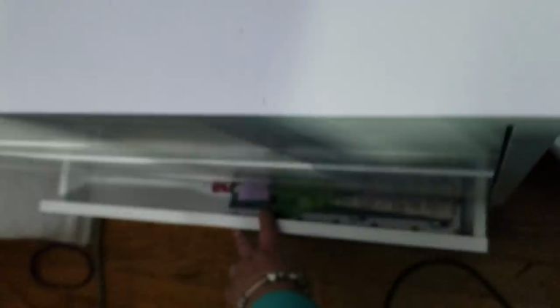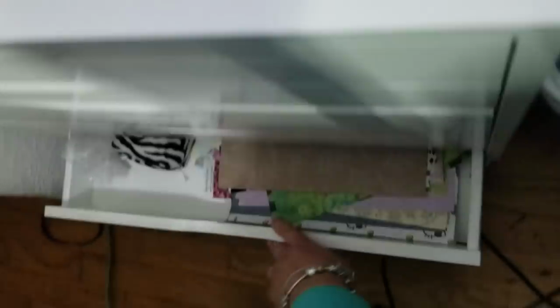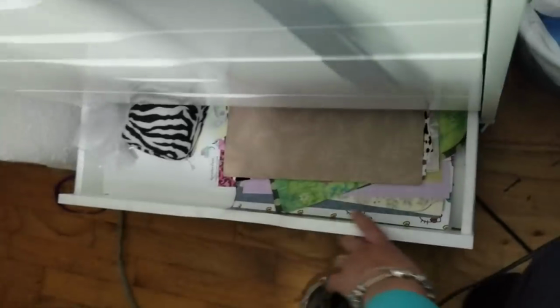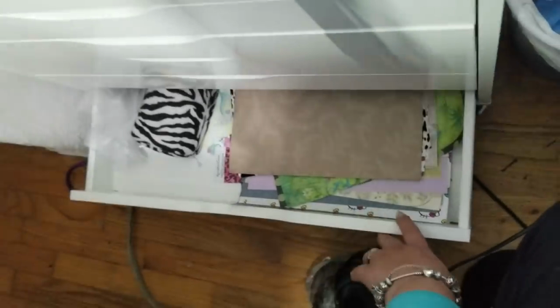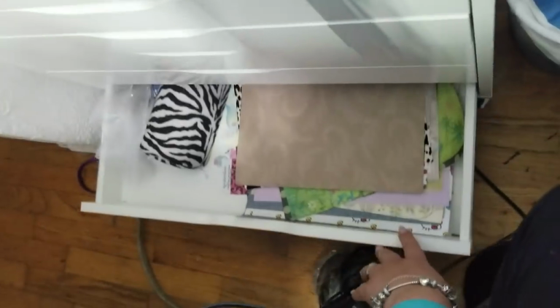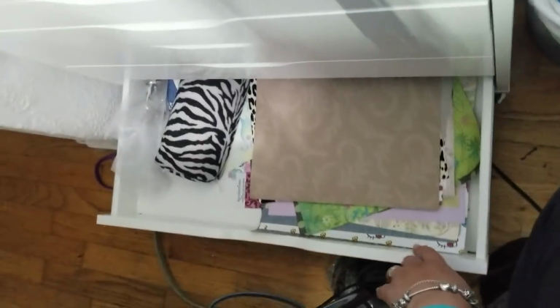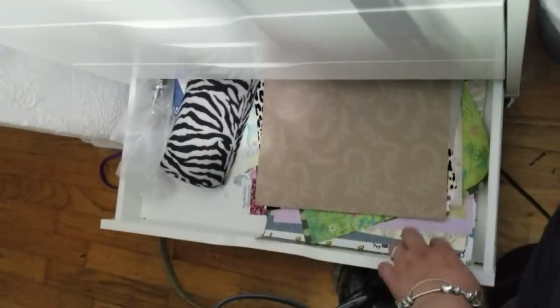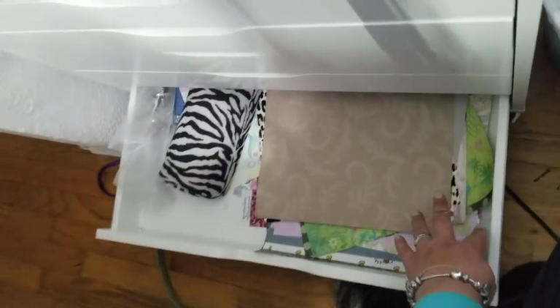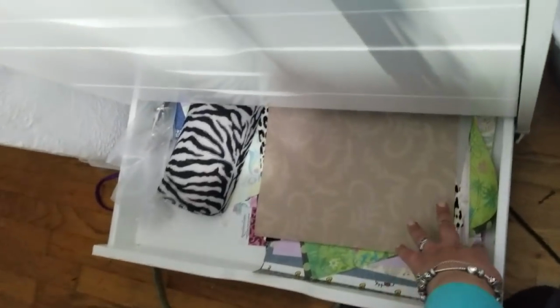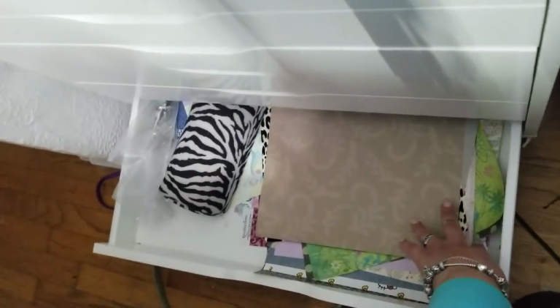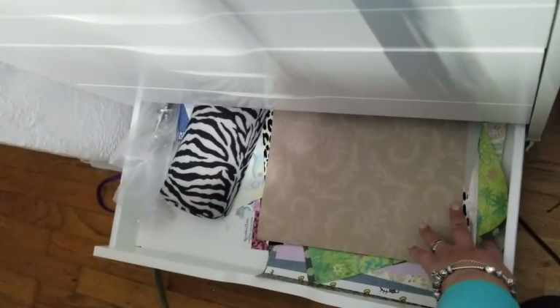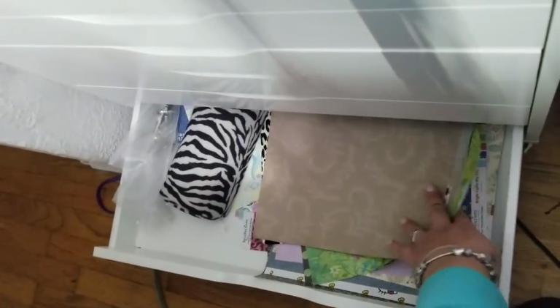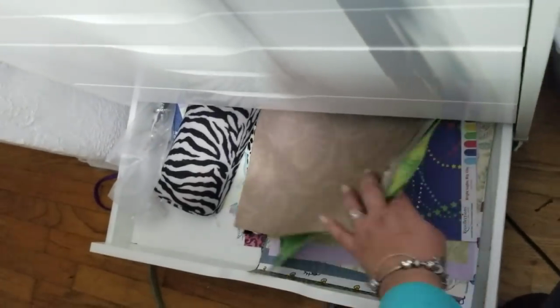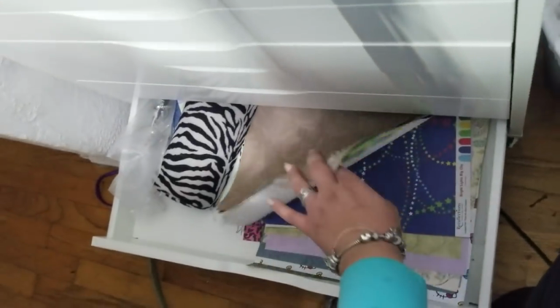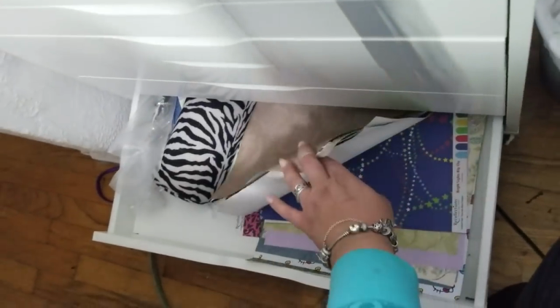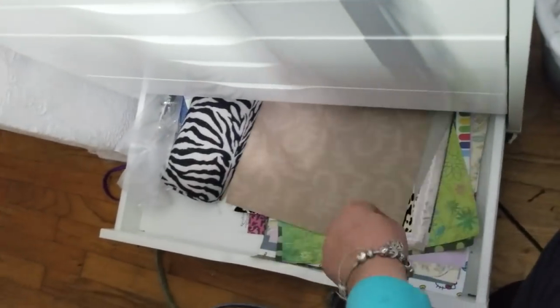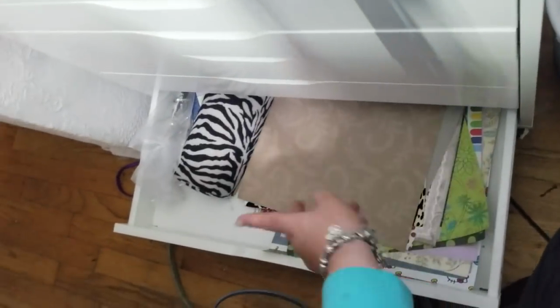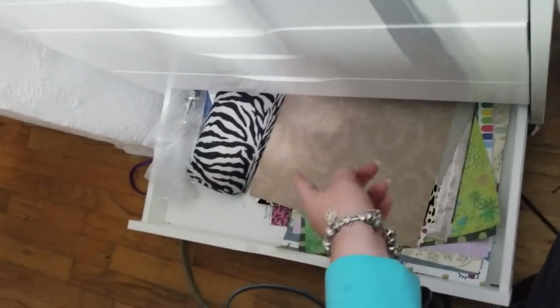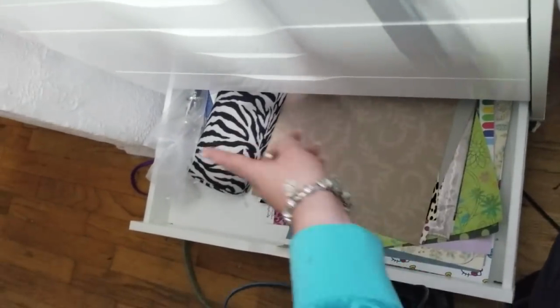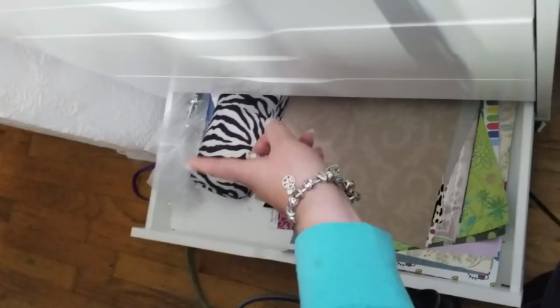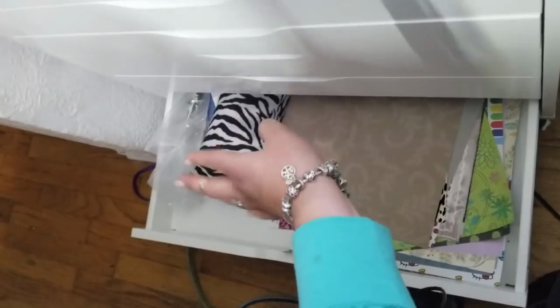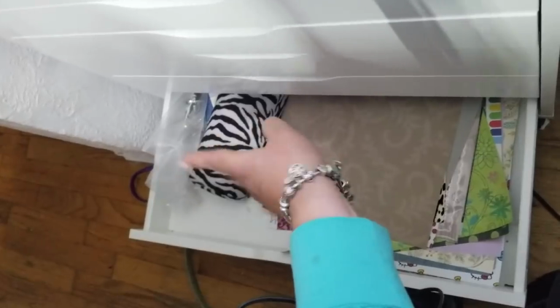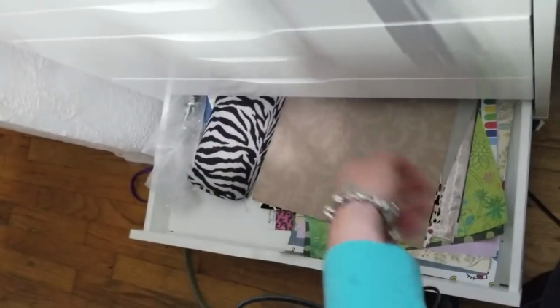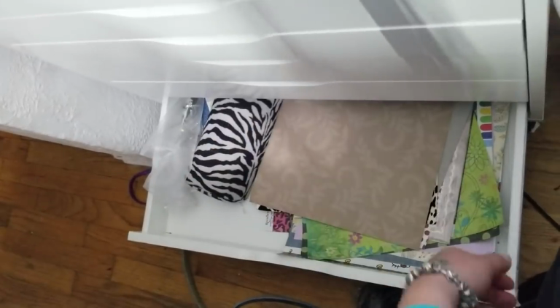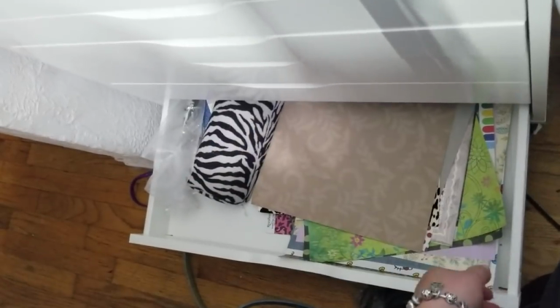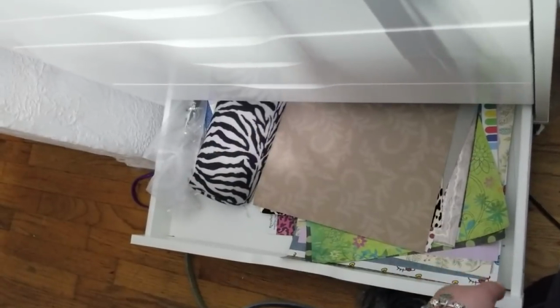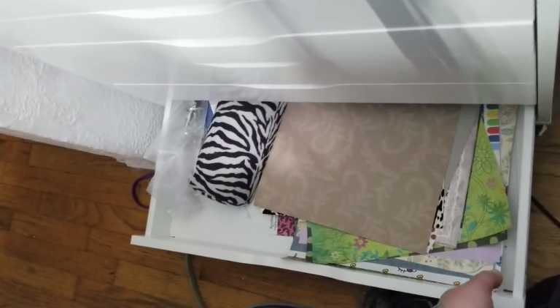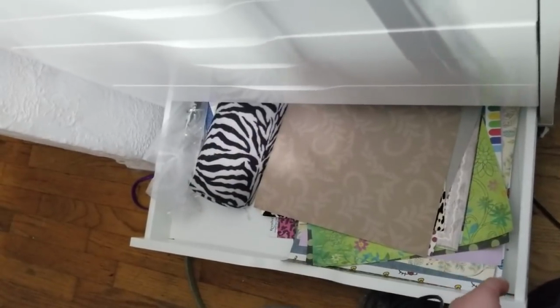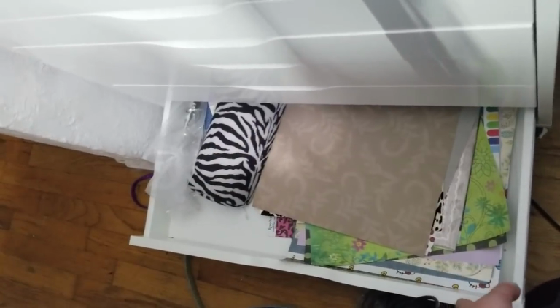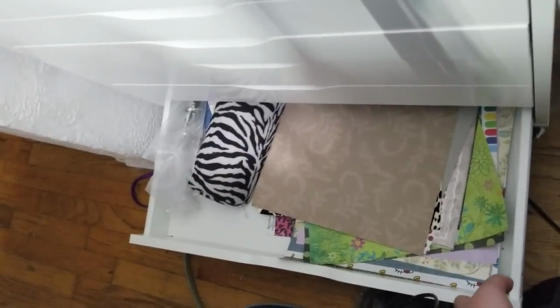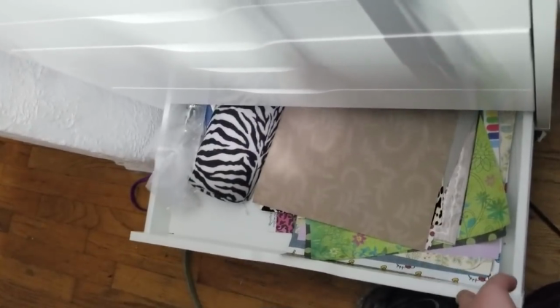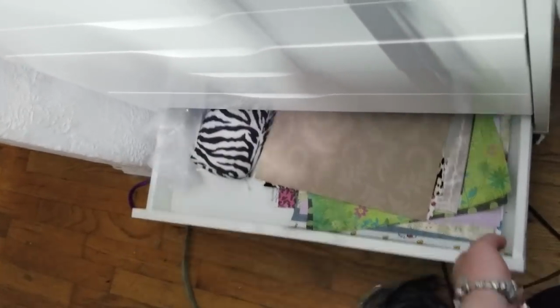And then in this drawer I just have some extra papers and backdrops, and a couple of props for taking photos.